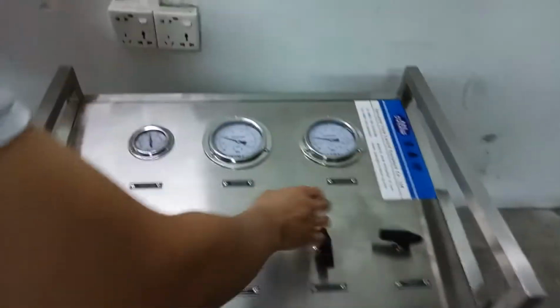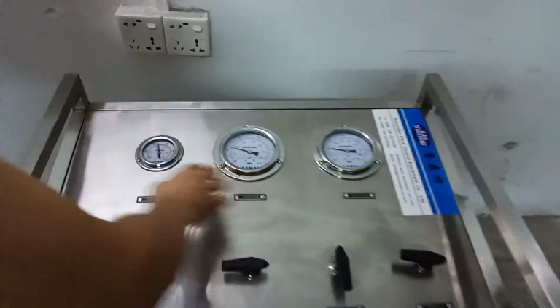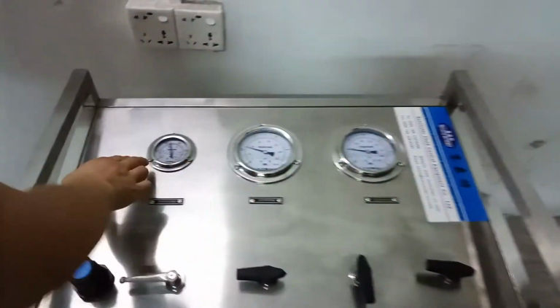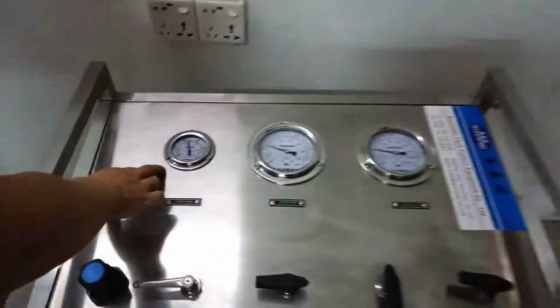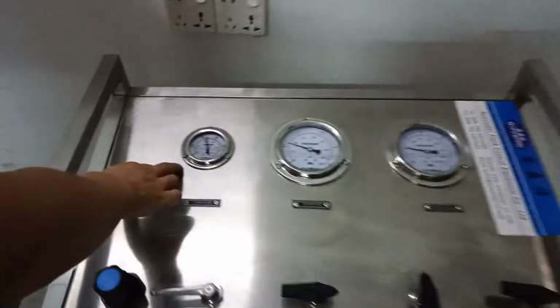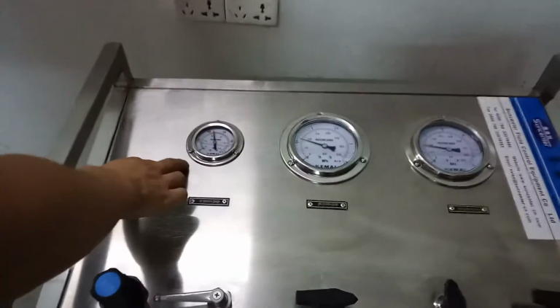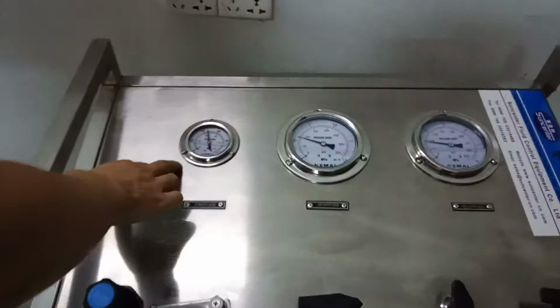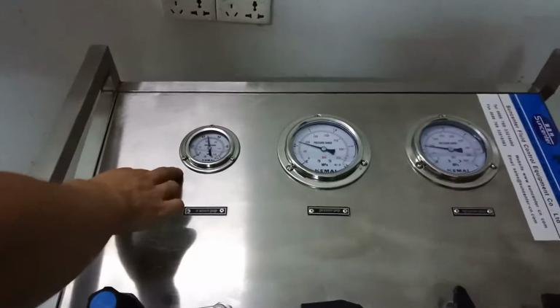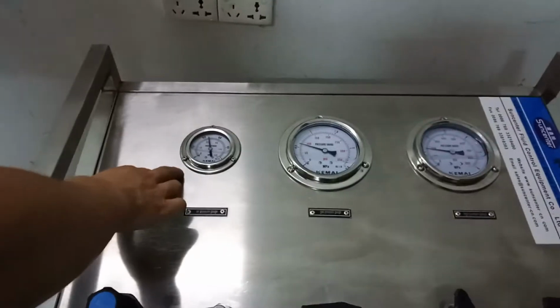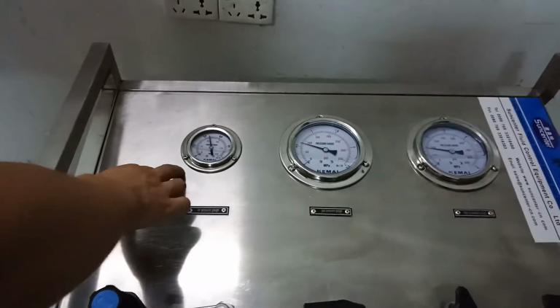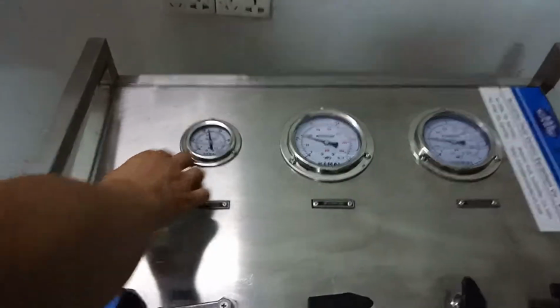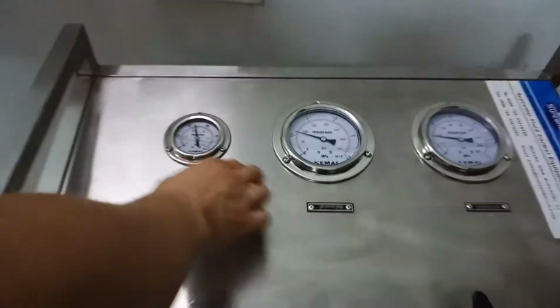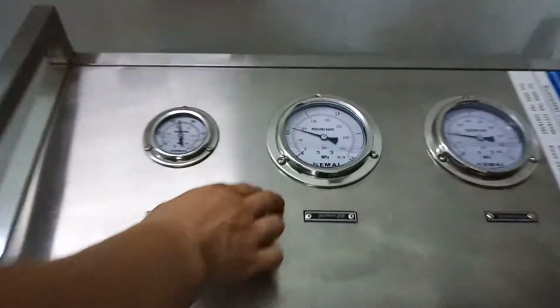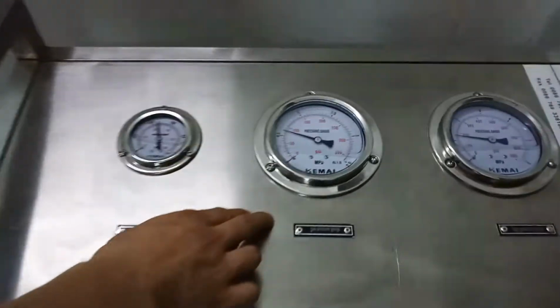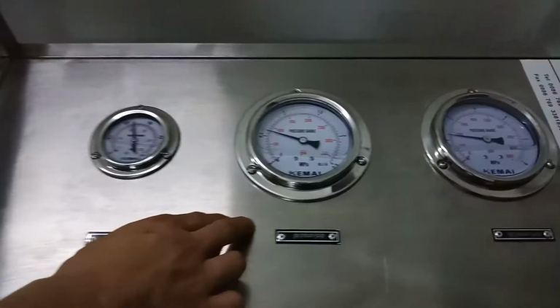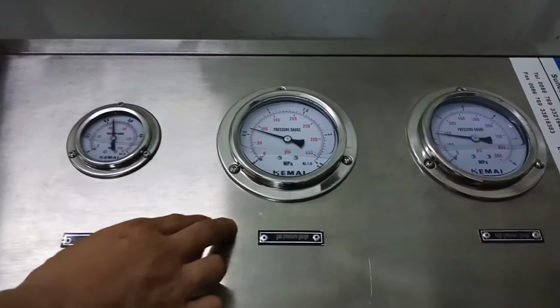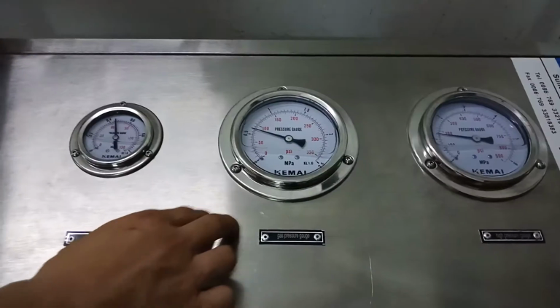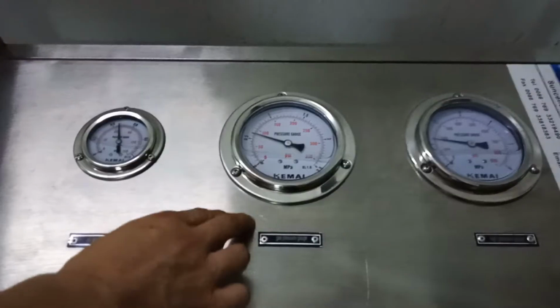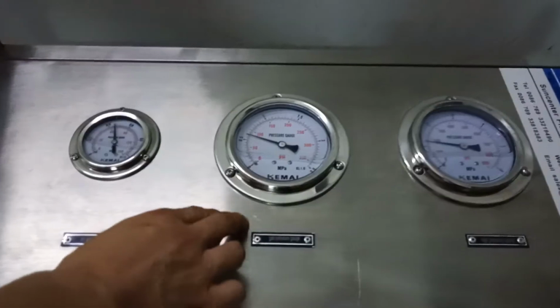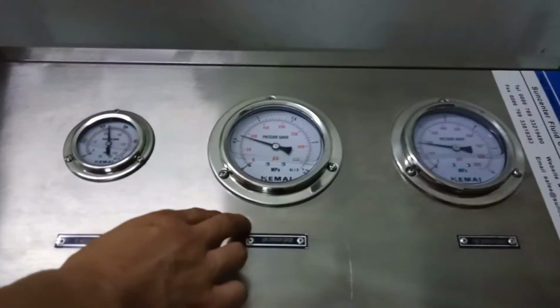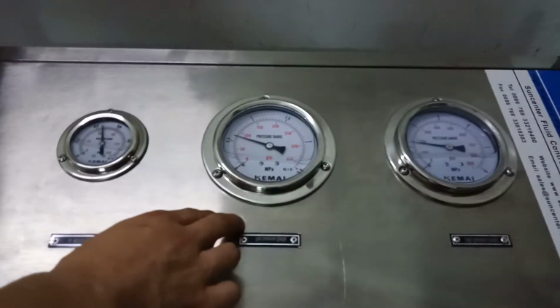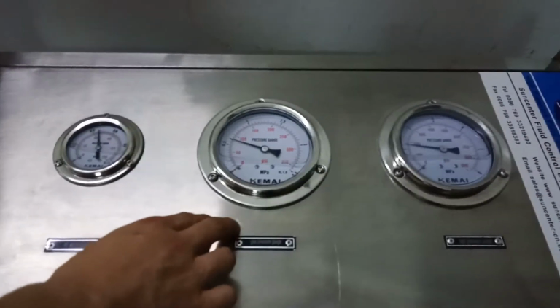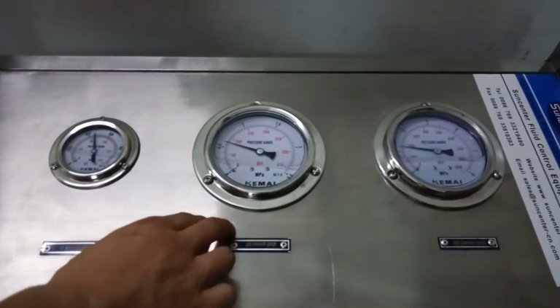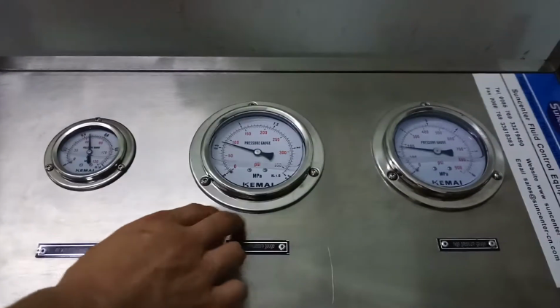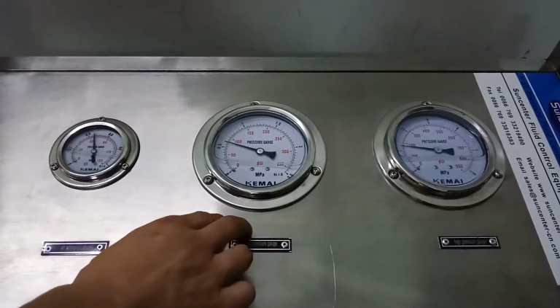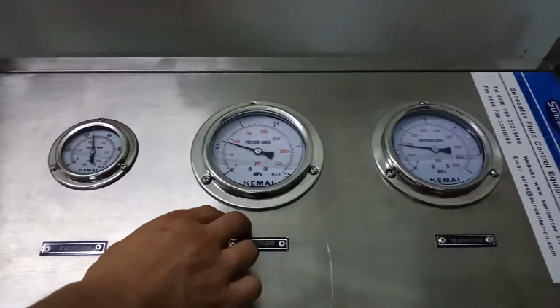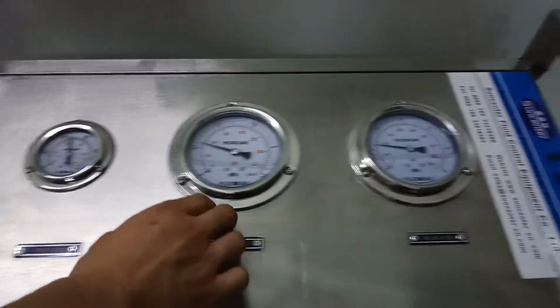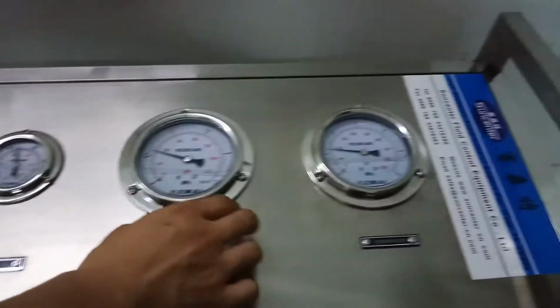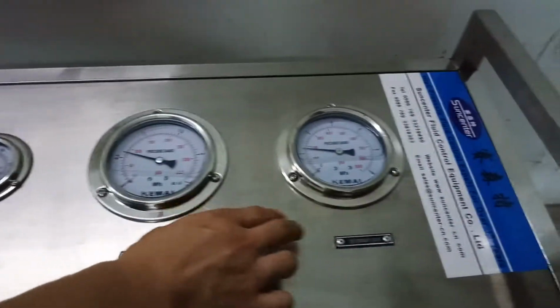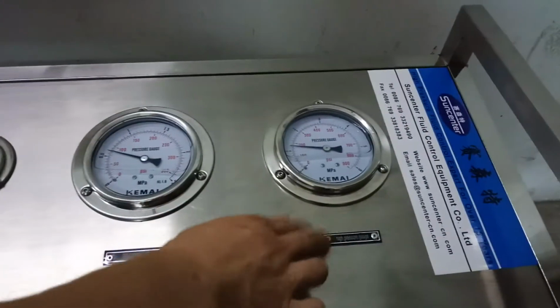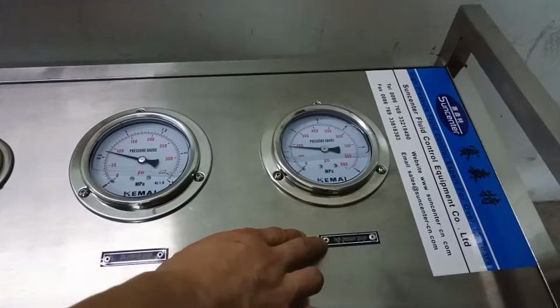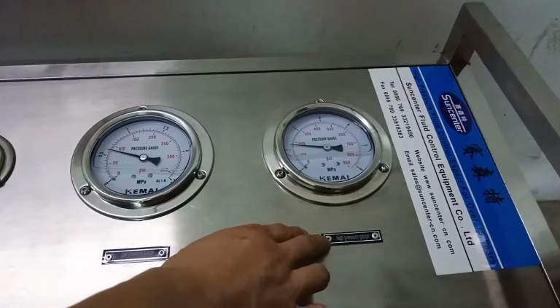This is the driving air gate, gas inlet gate, and high pressure gate.